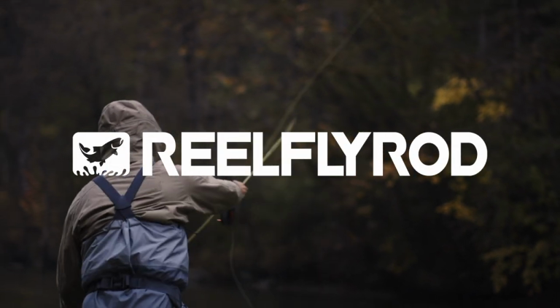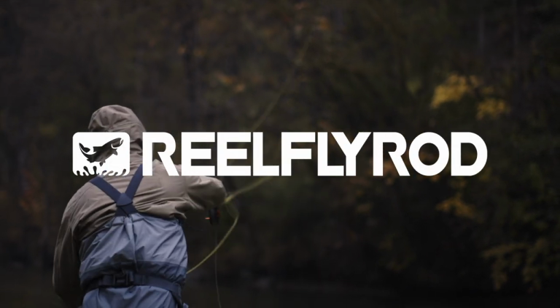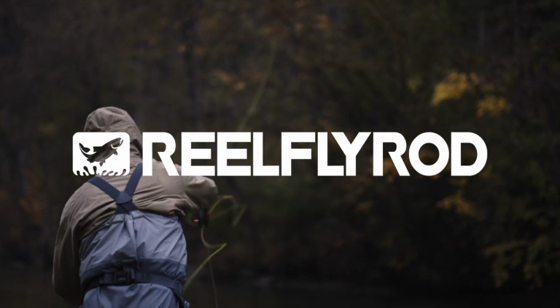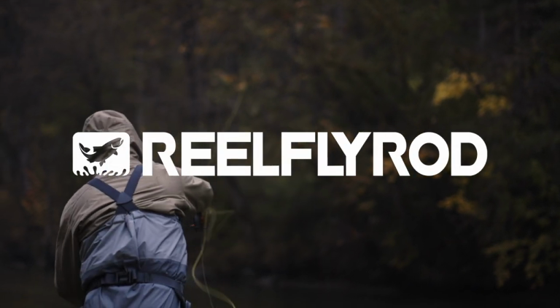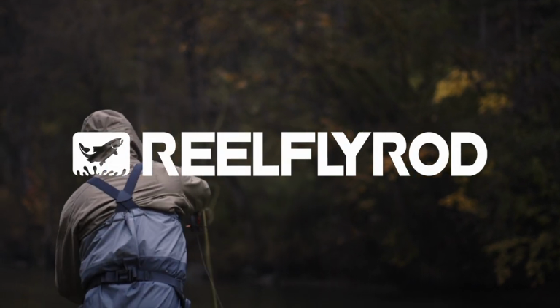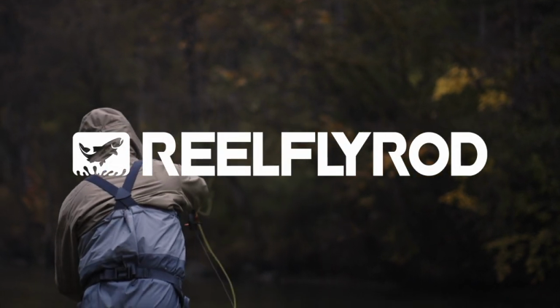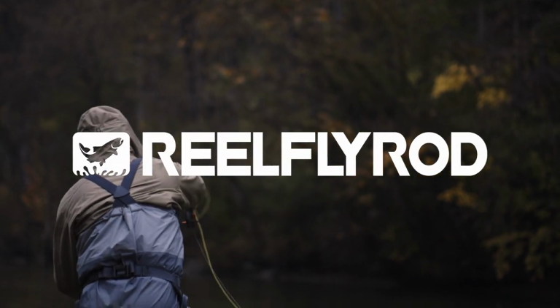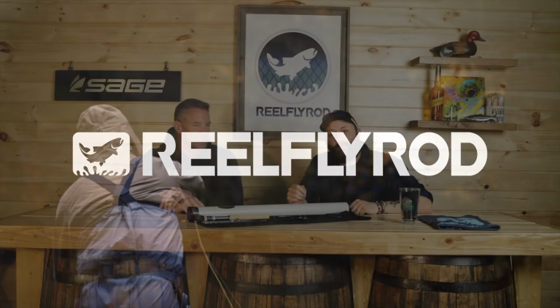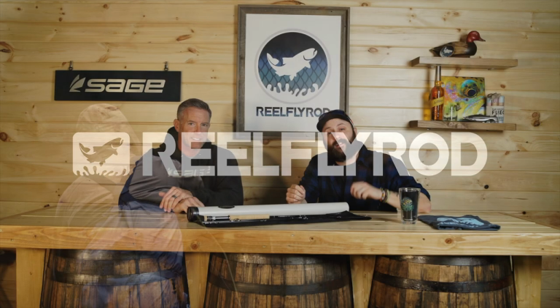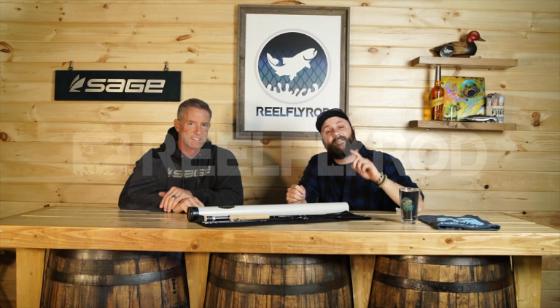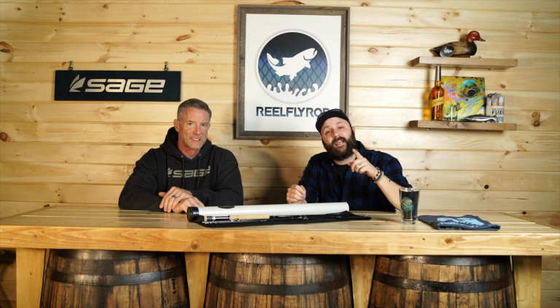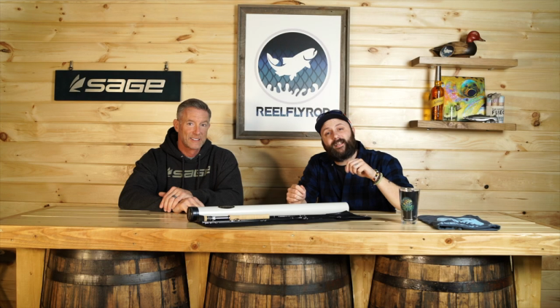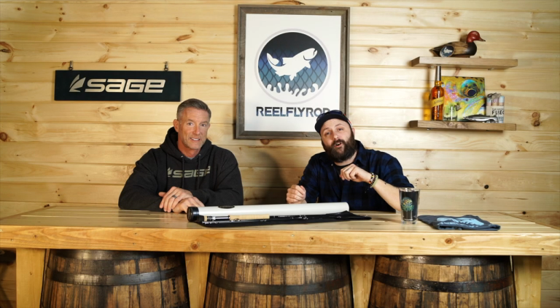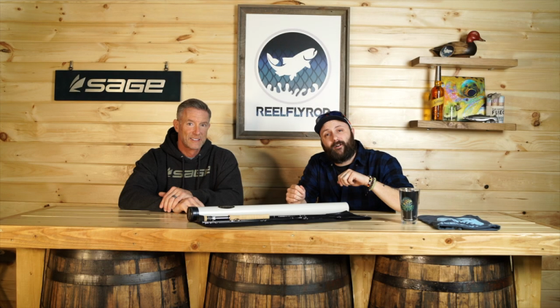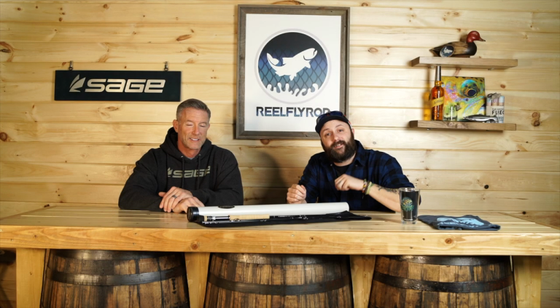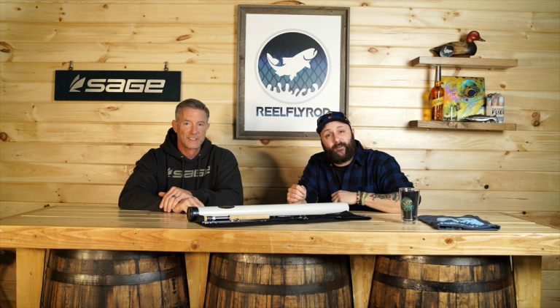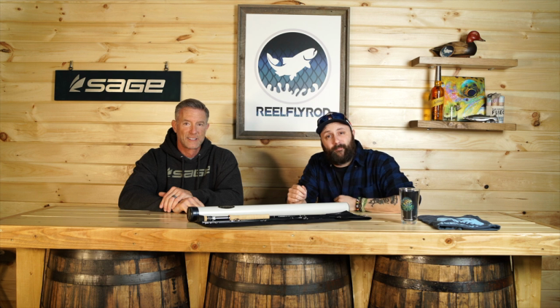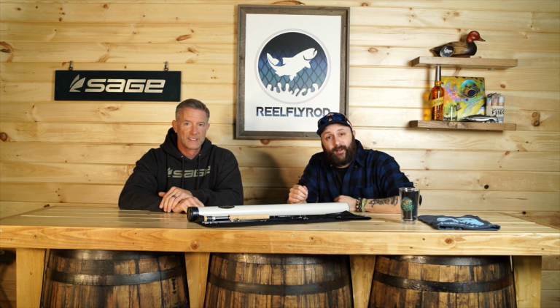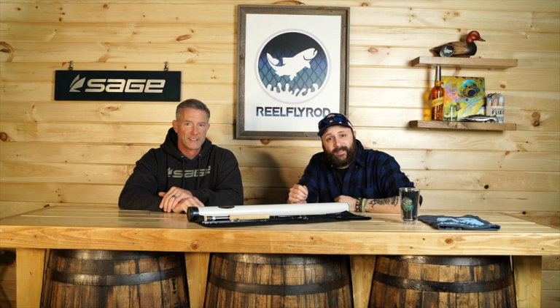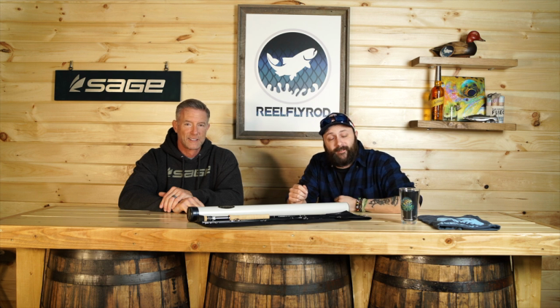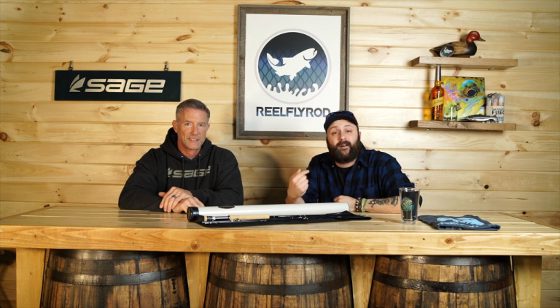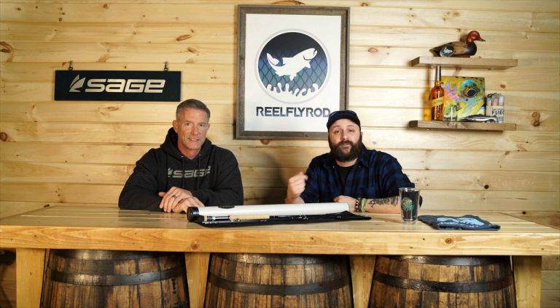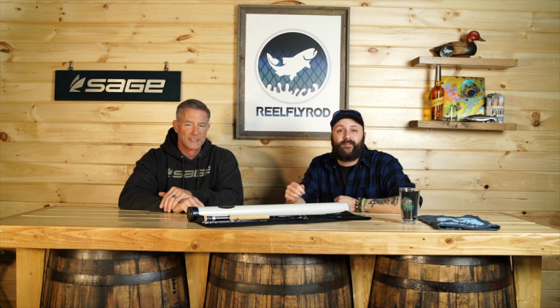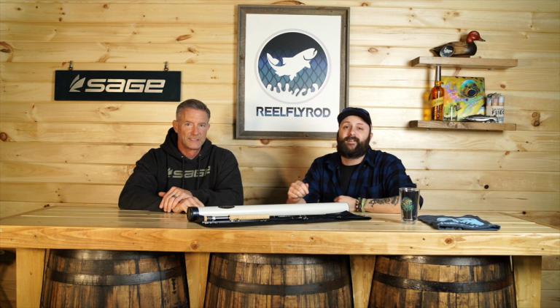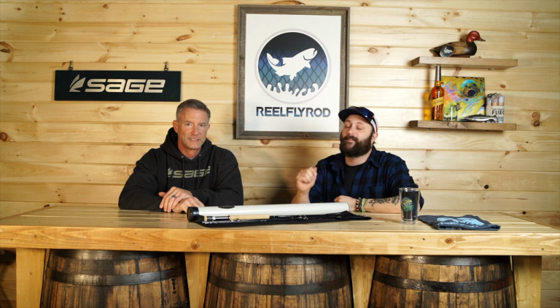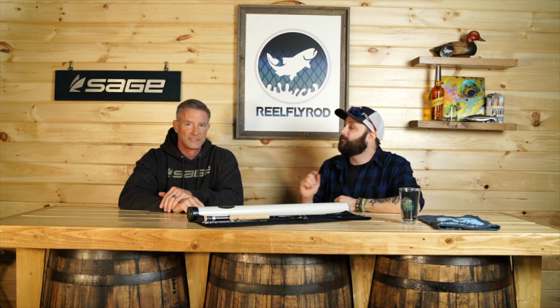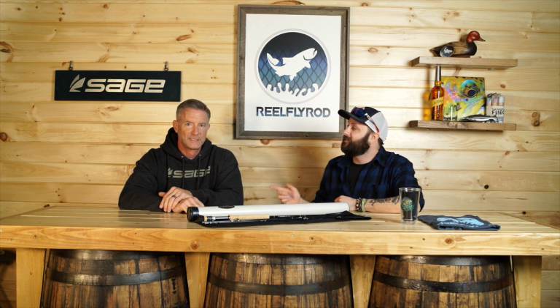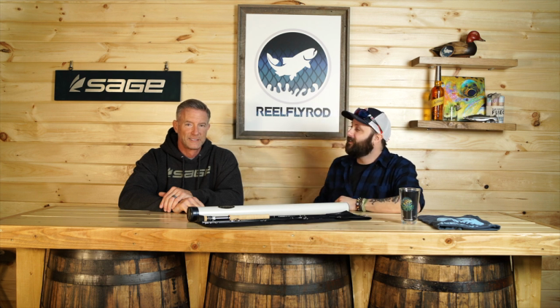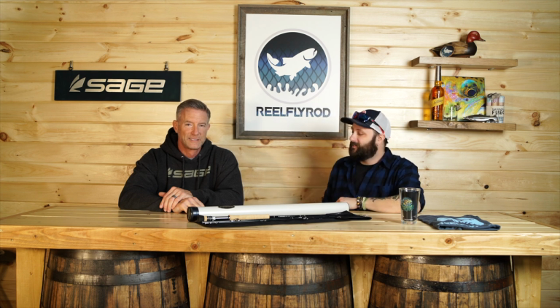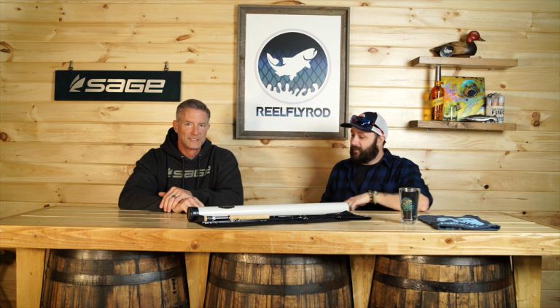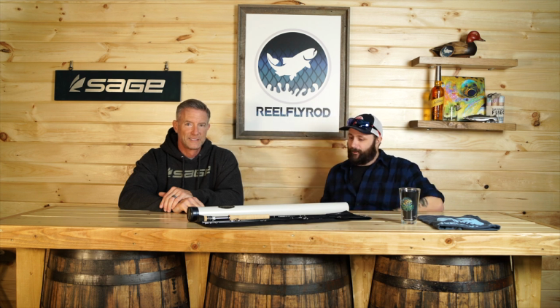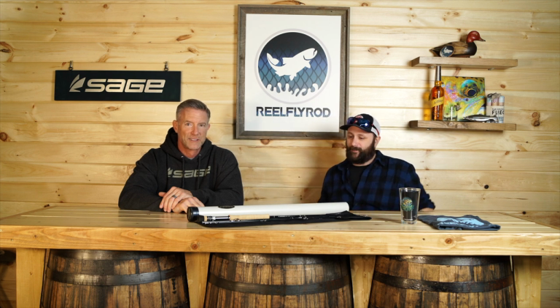Welcome back to Real Fly Rod — Sage R8 Salt Breakdown. I'm Sean, and I'm here with Todd. Todd, how are you?